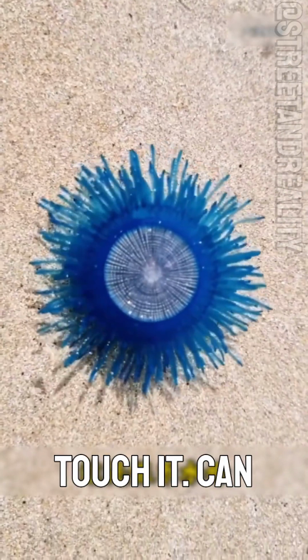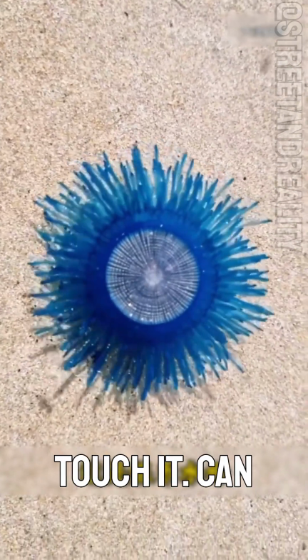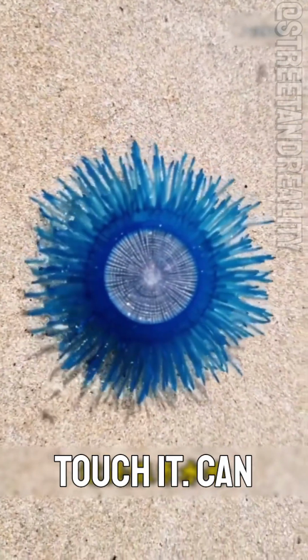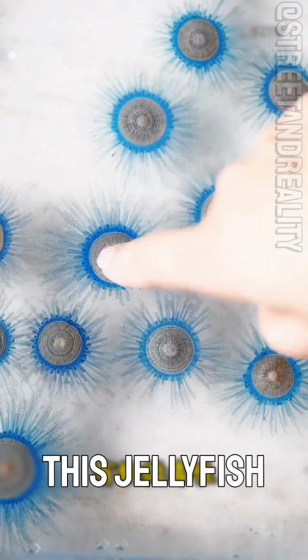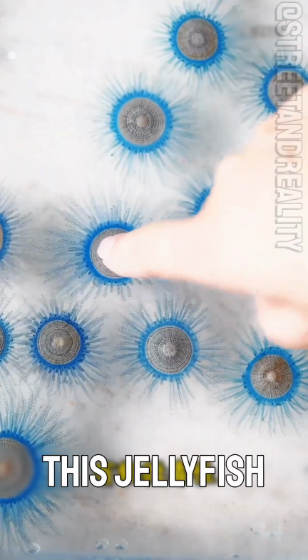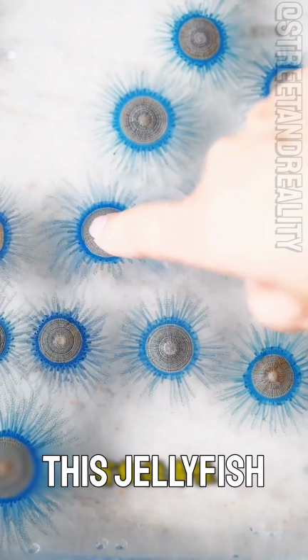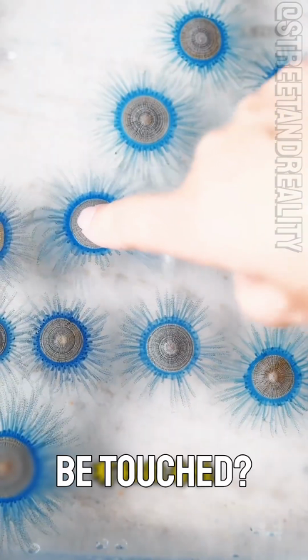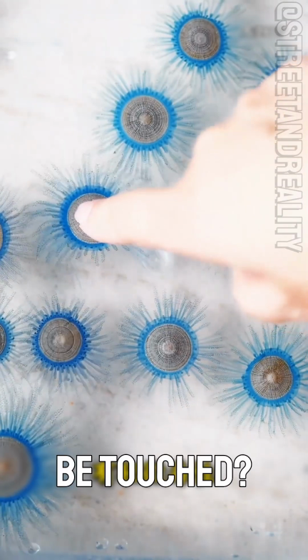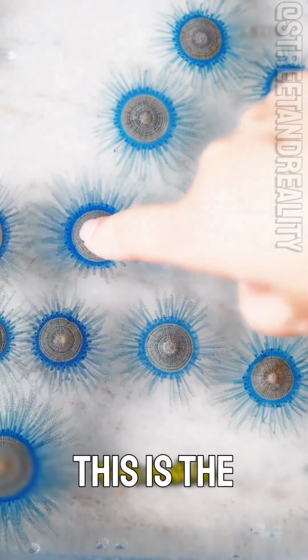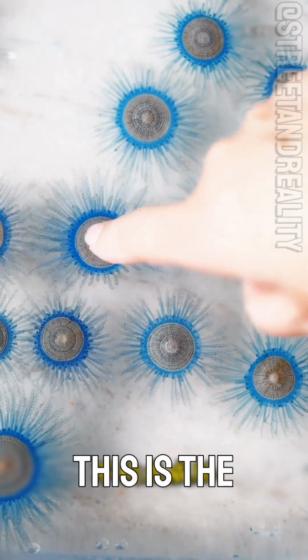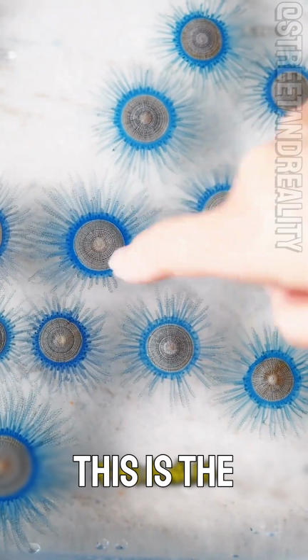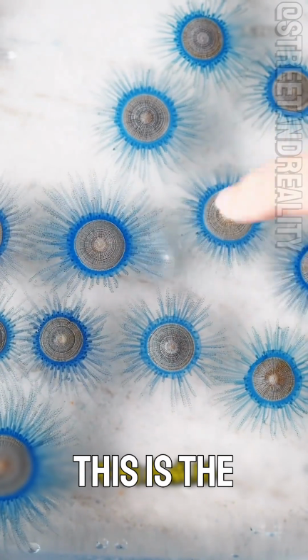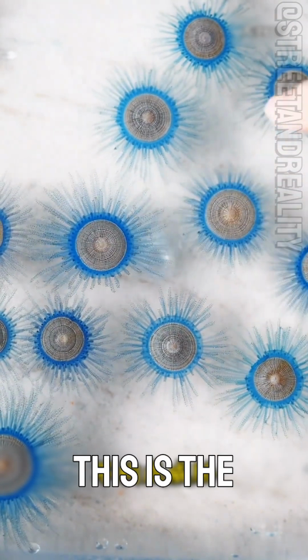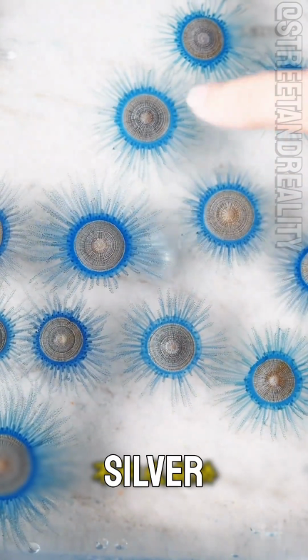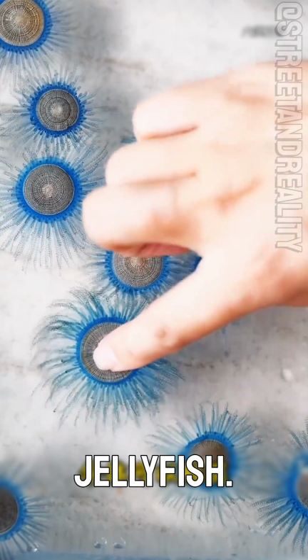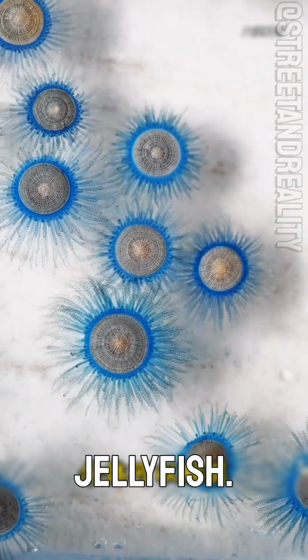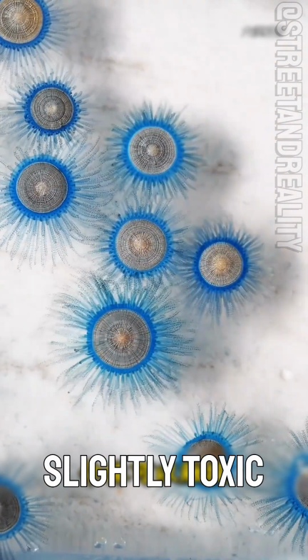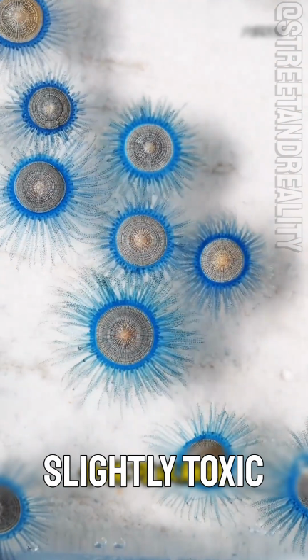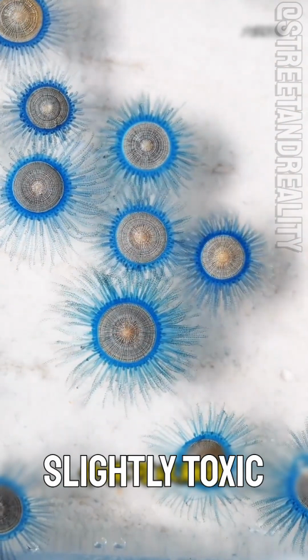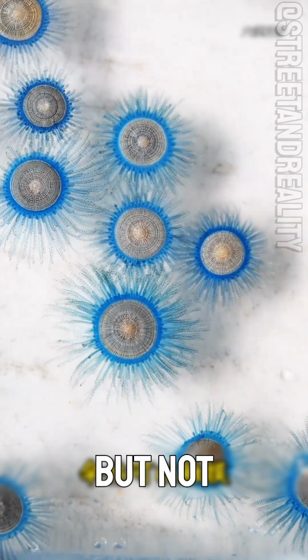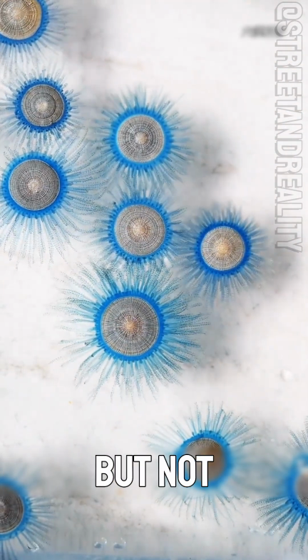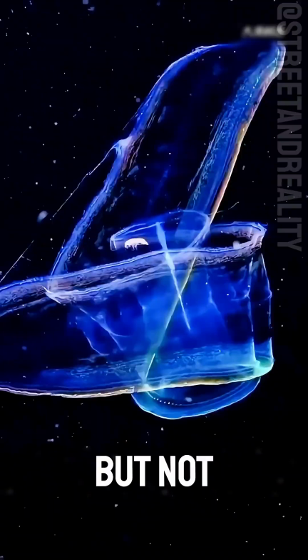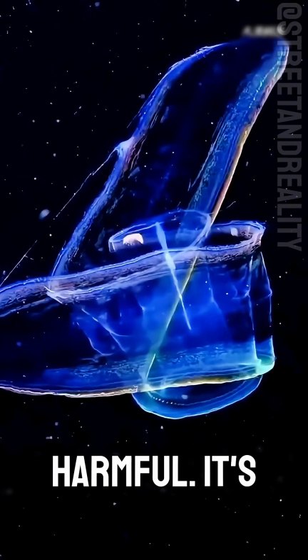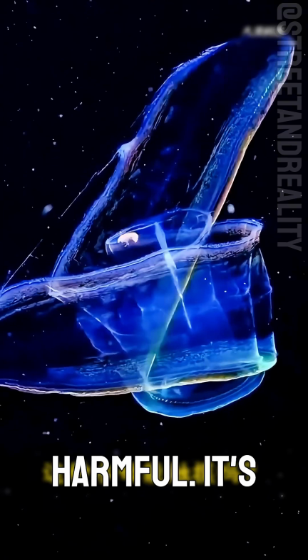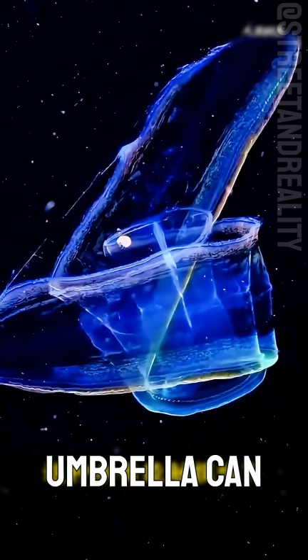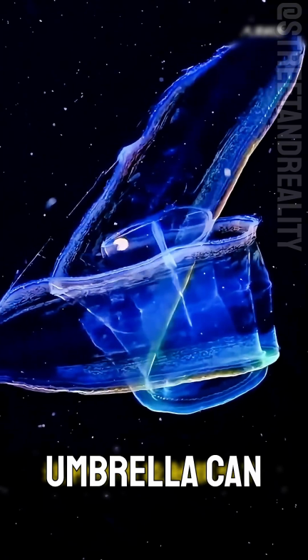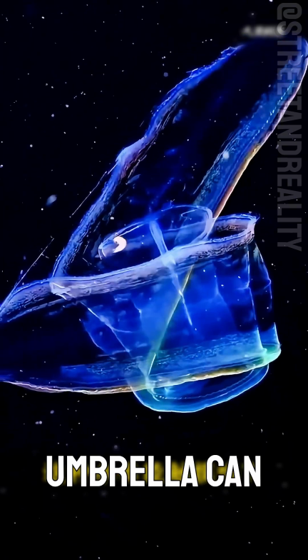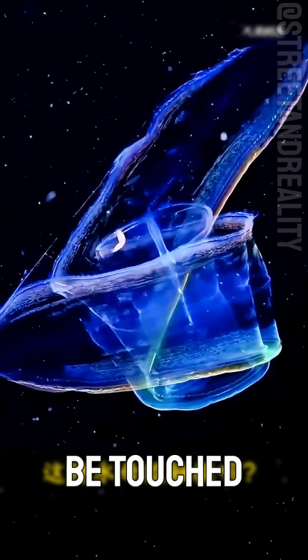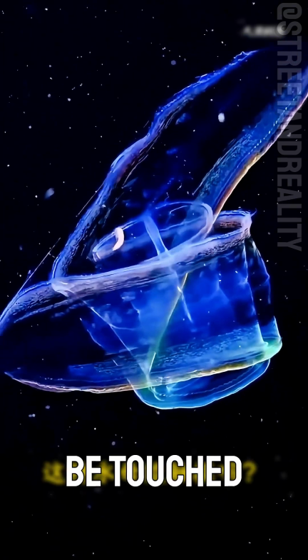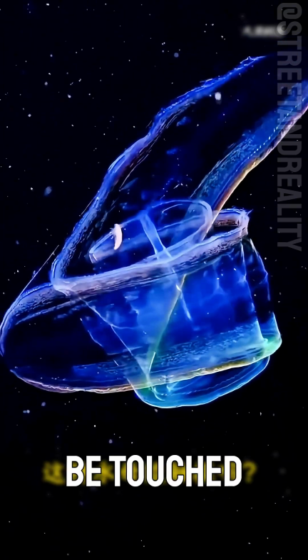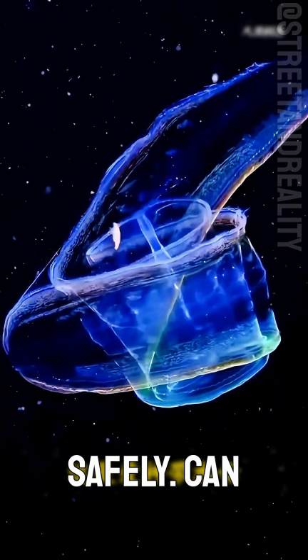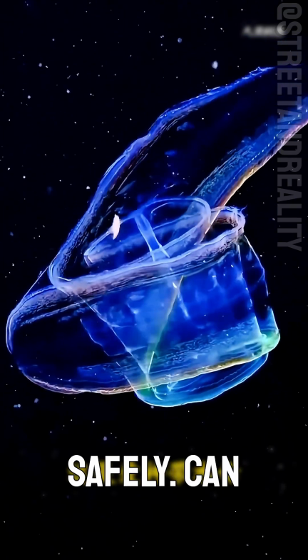Can this jellyfish be touched? This is the silver jellyfish. Slightly toxic, but not harmful. Its umbrella can be touched safely.